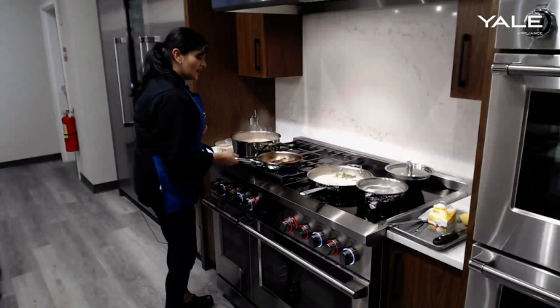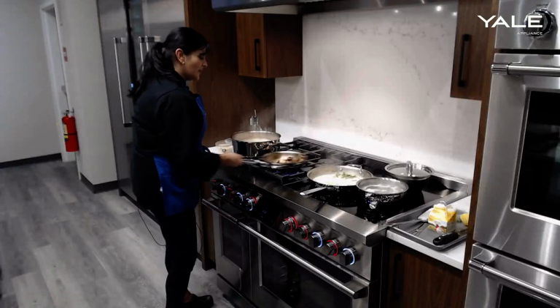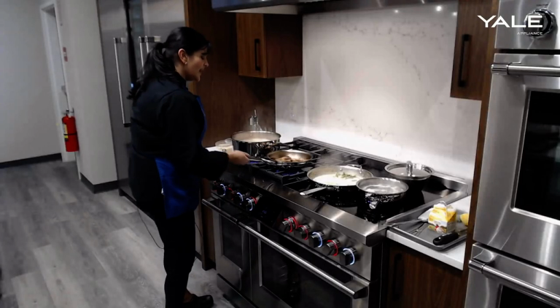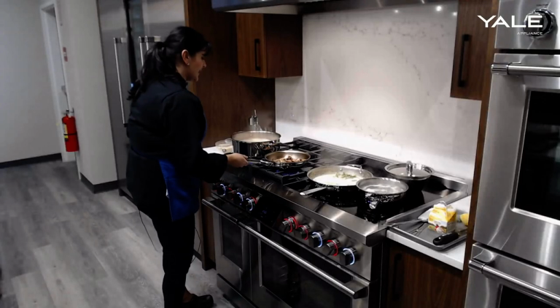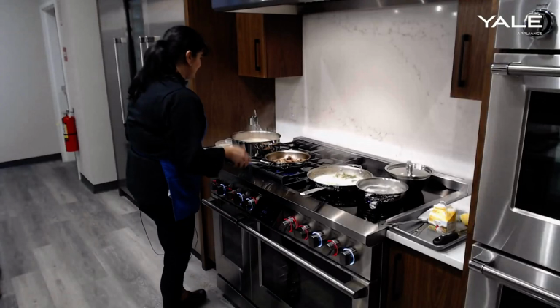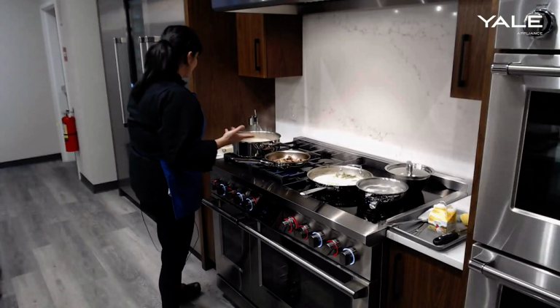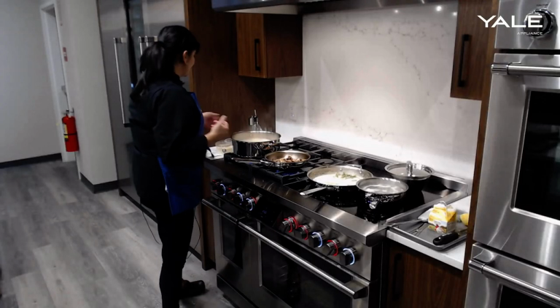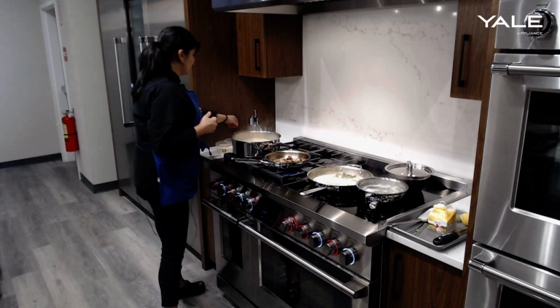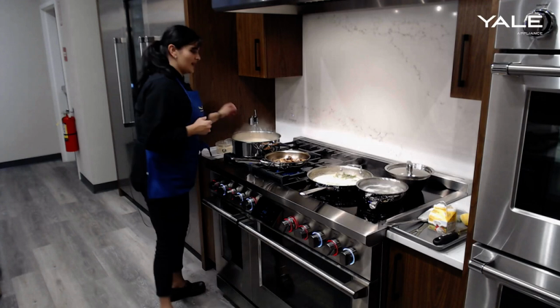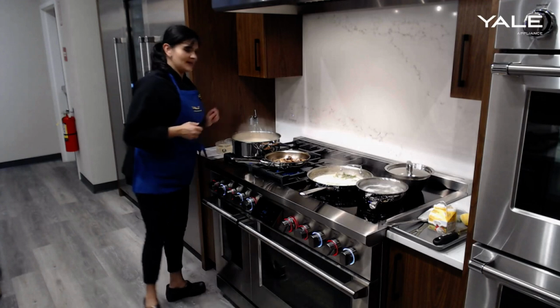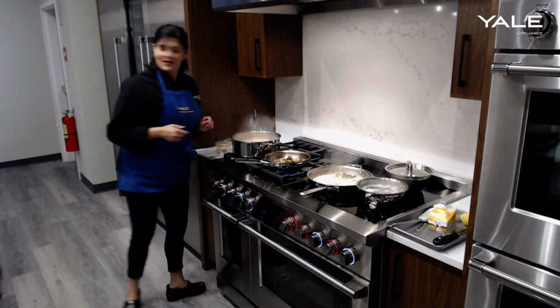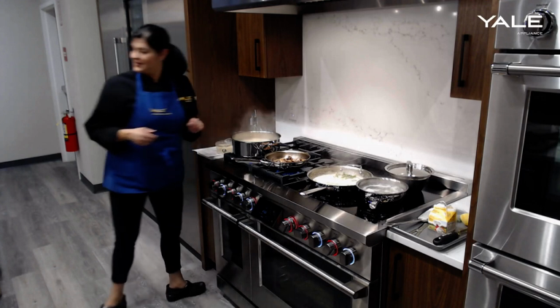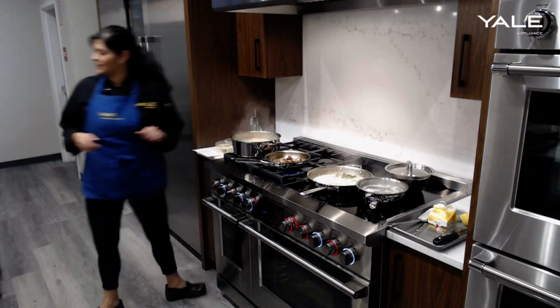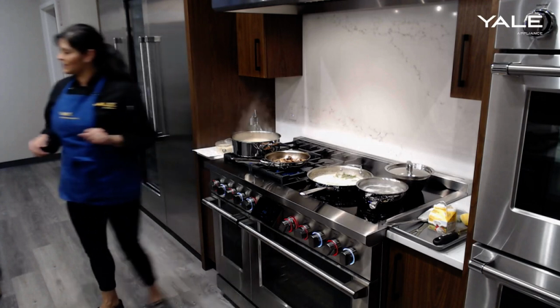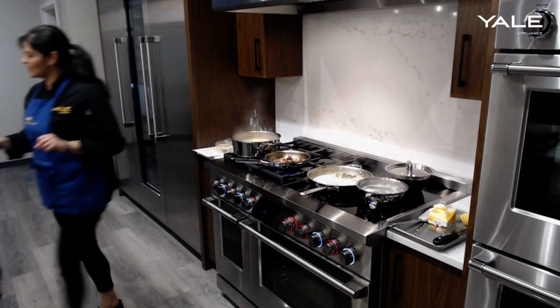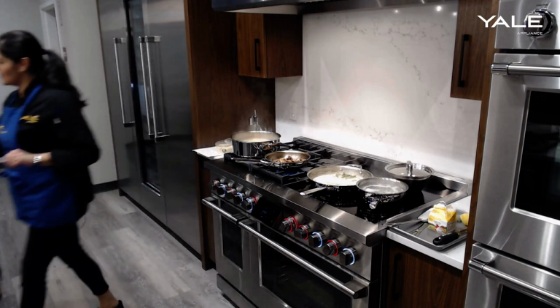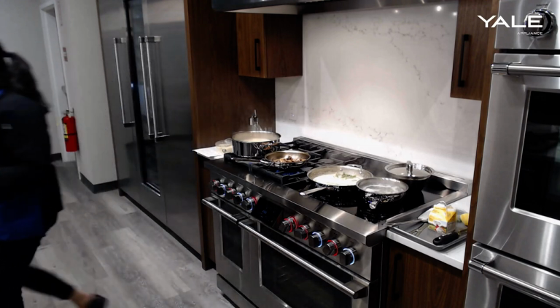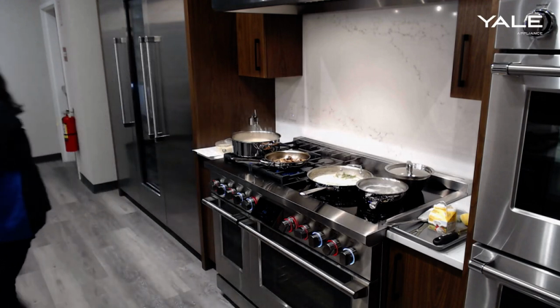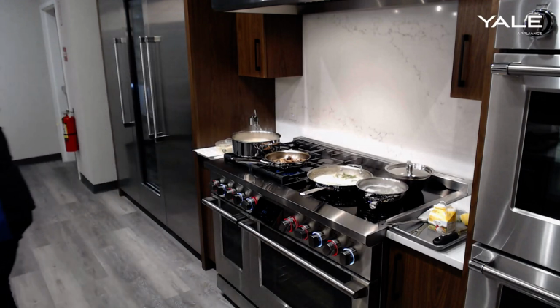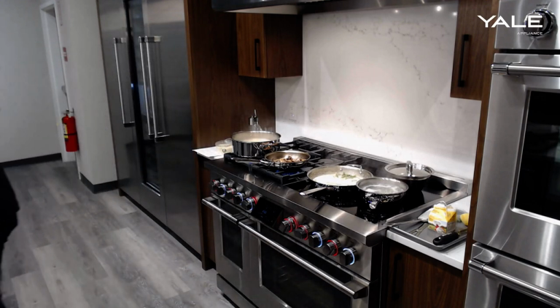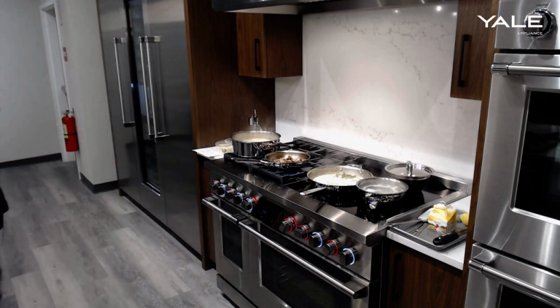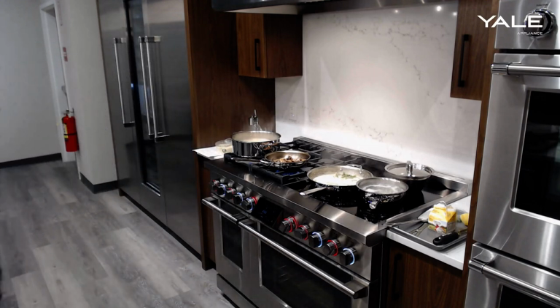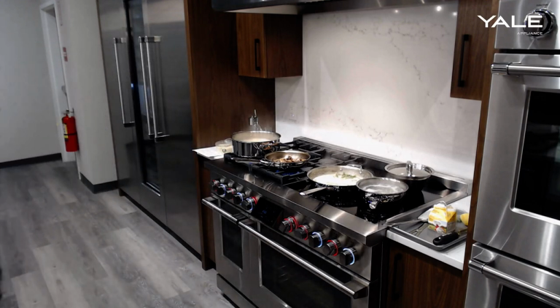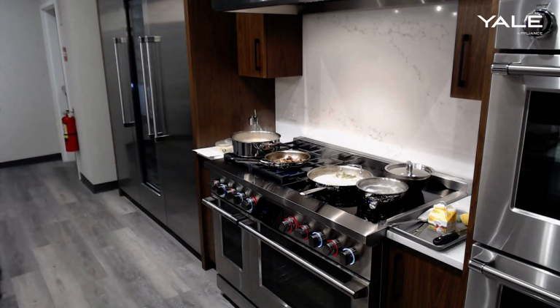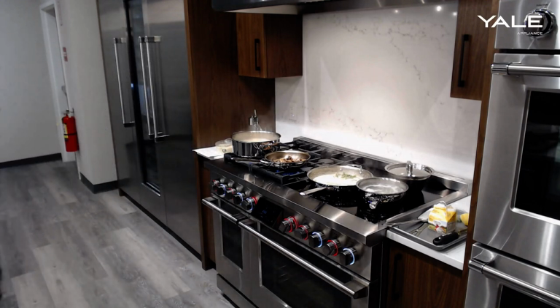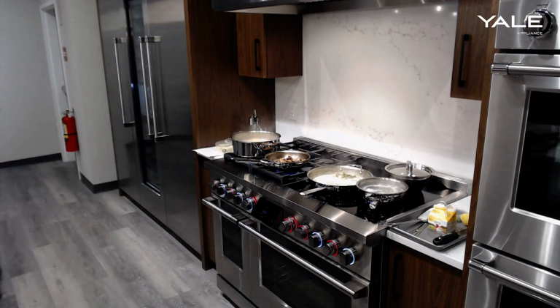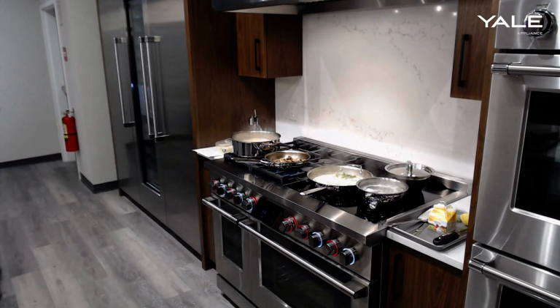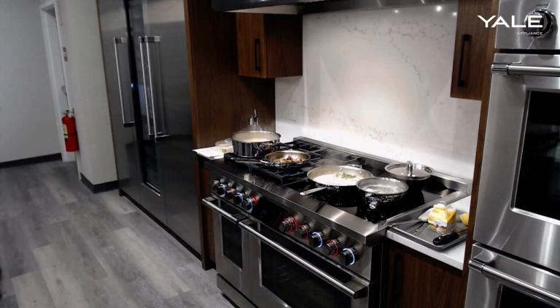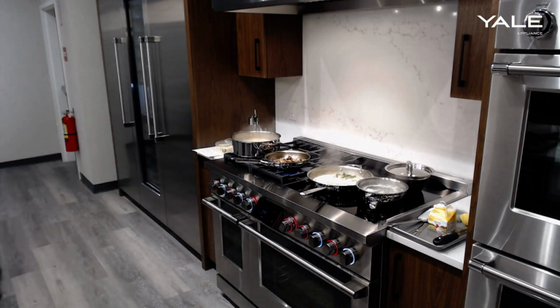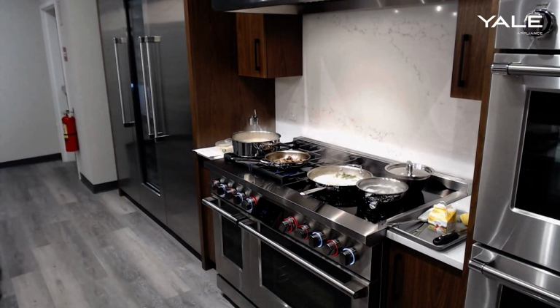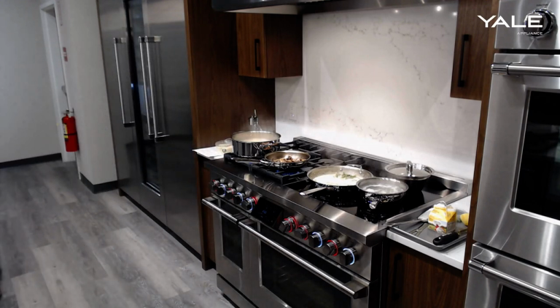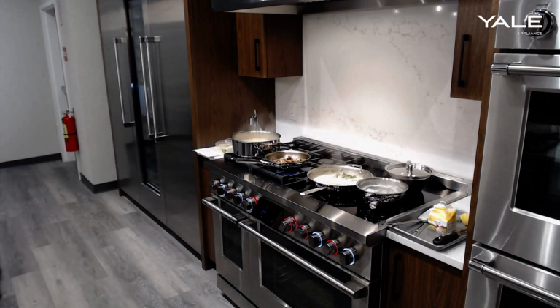It looks like our pasta is just about cooked, so we'll go ahead and place that into the pan.